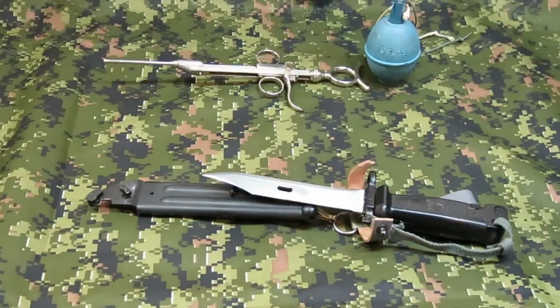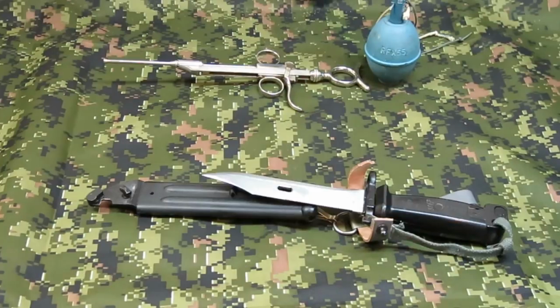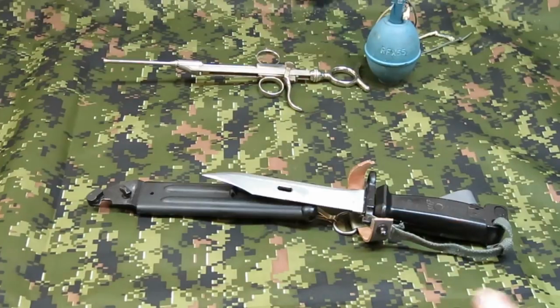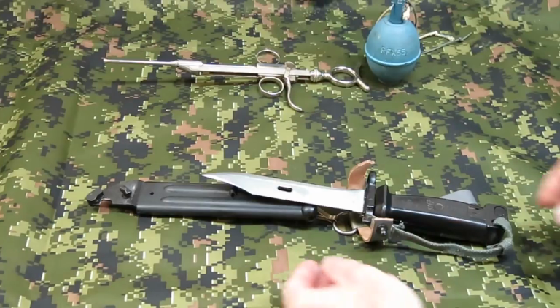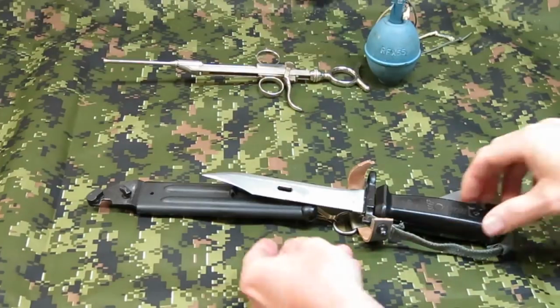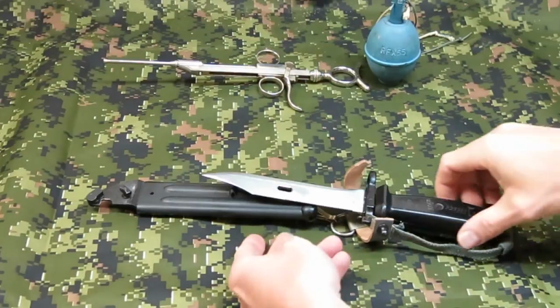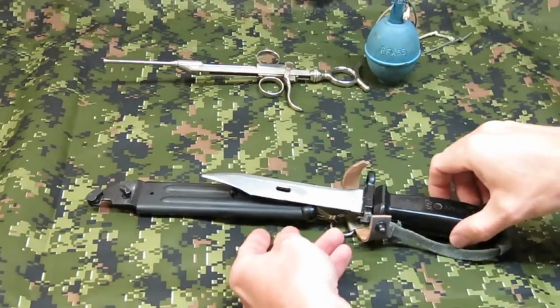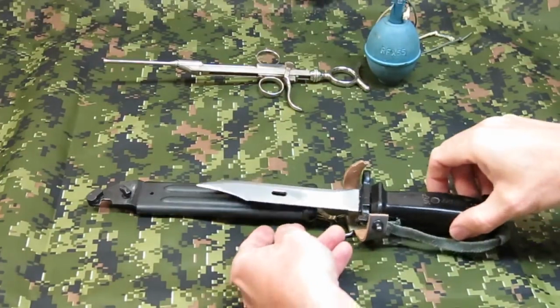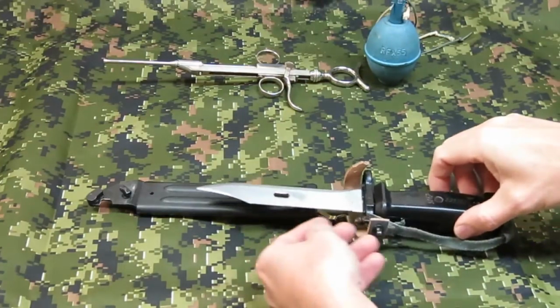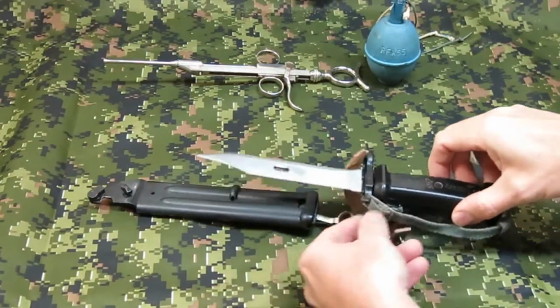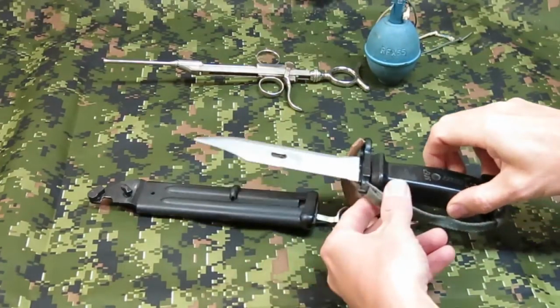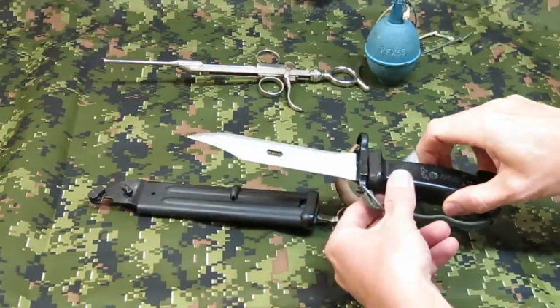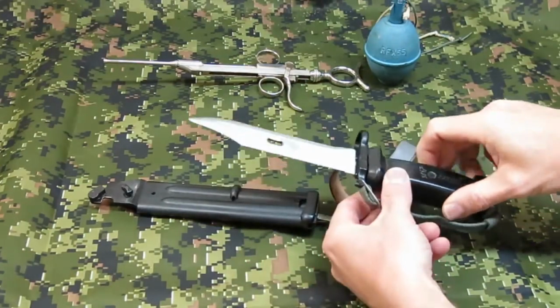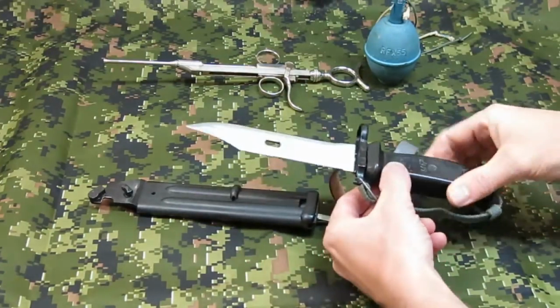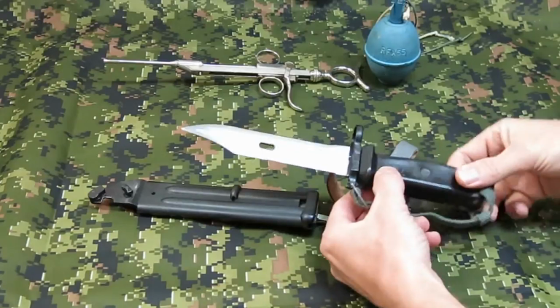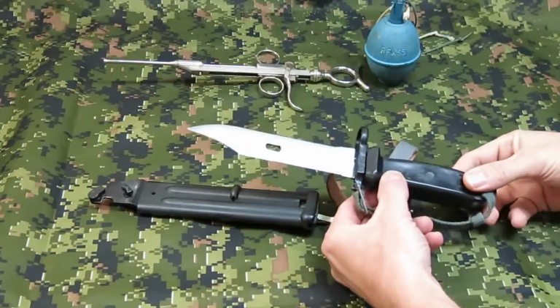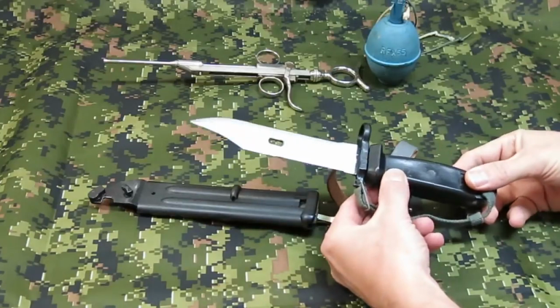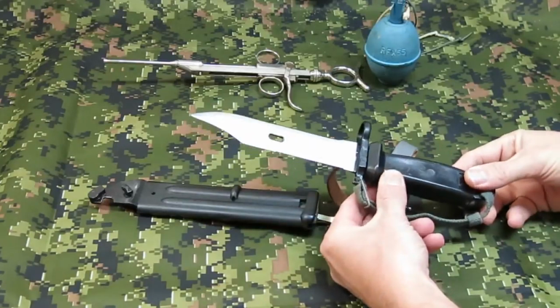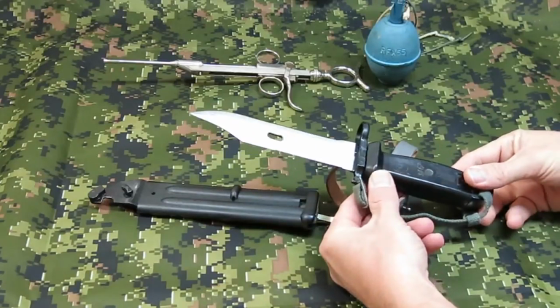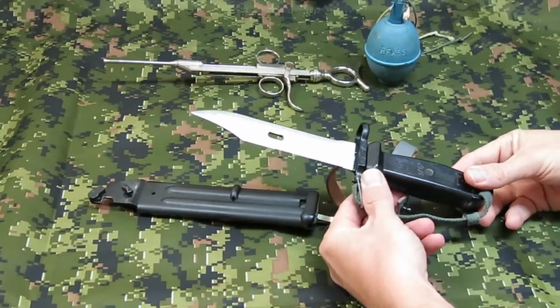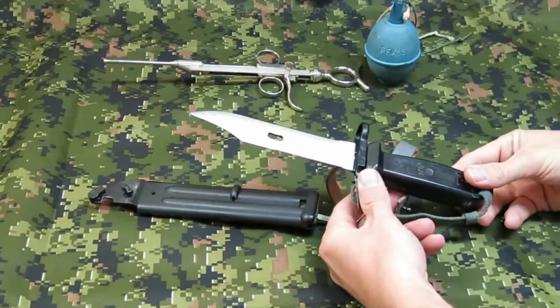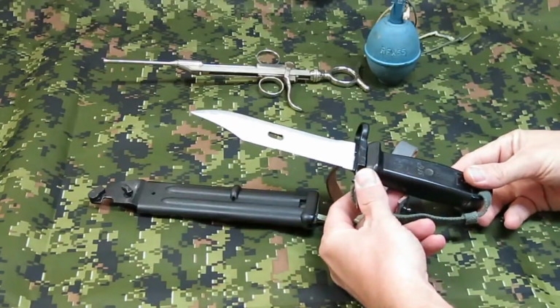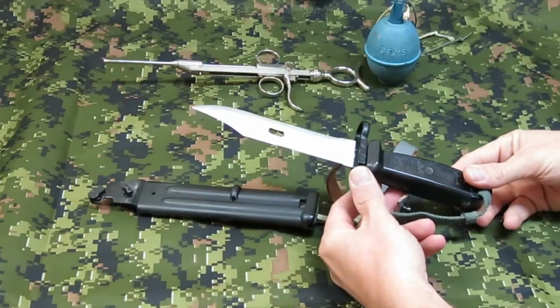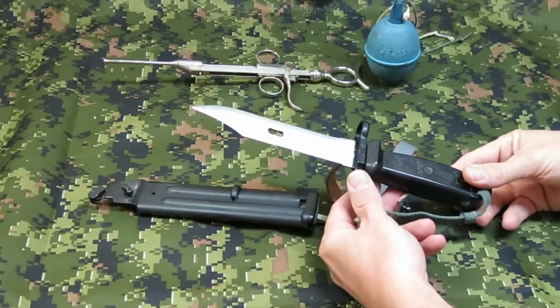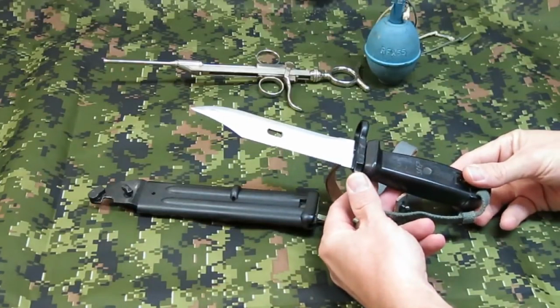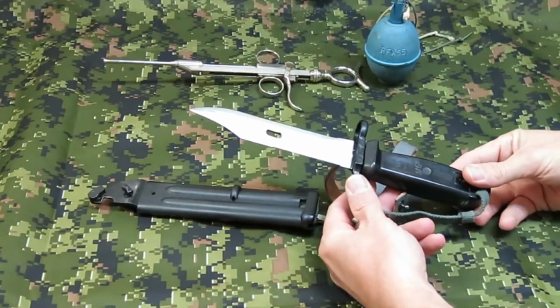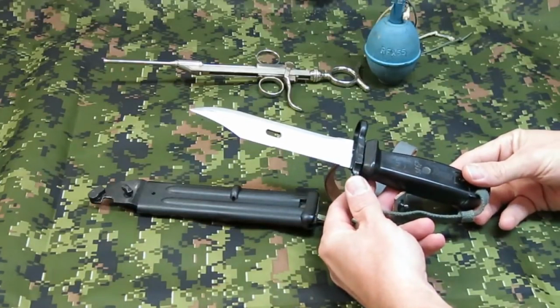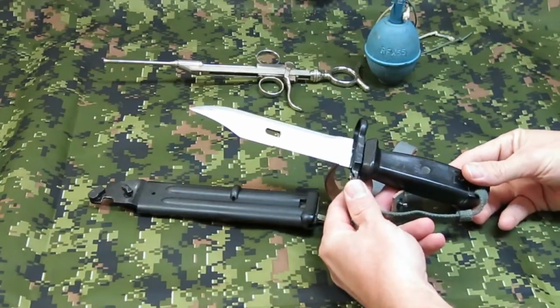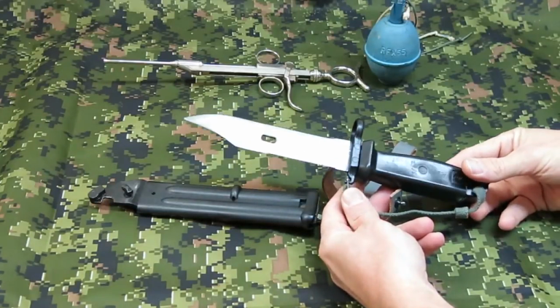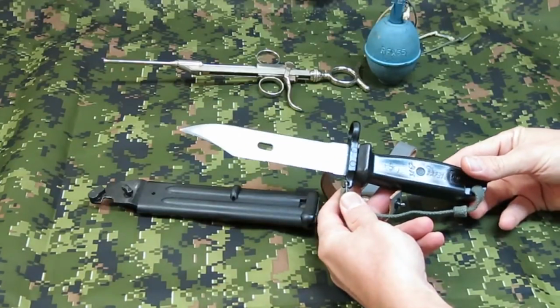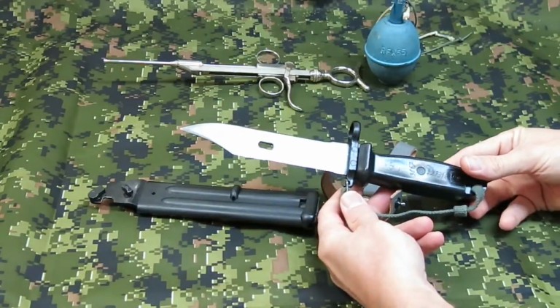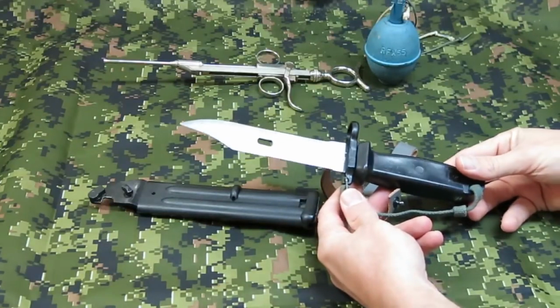This bayonet is a great collector's item, and I recommend you buy one if you get the chance.